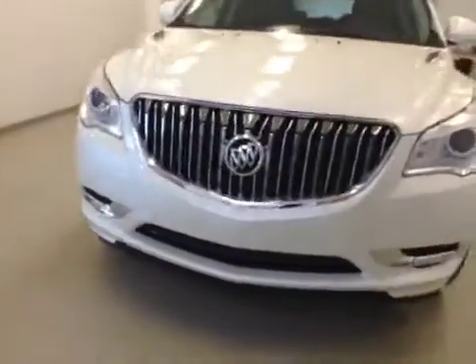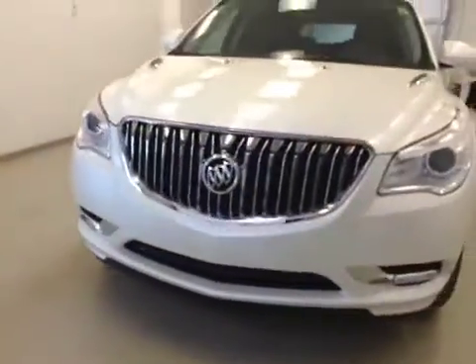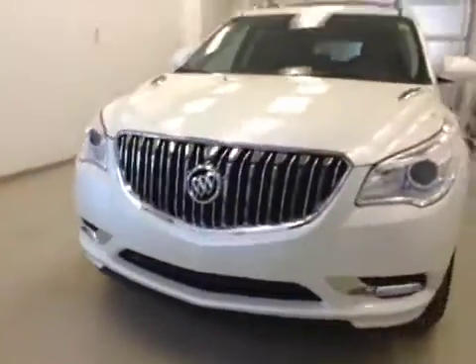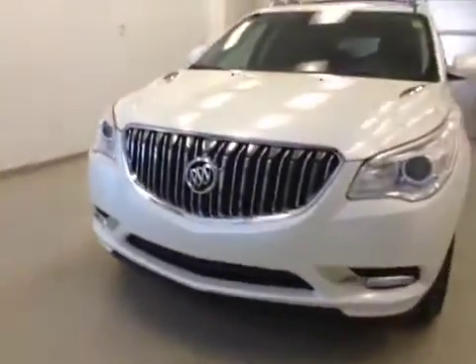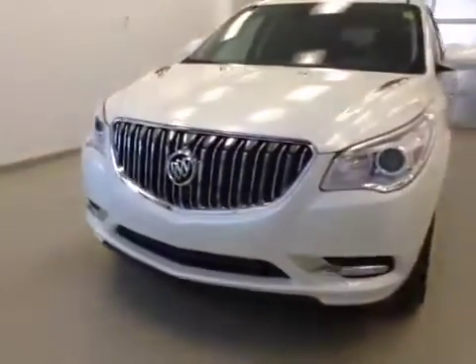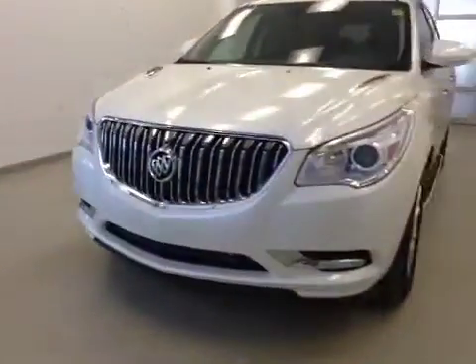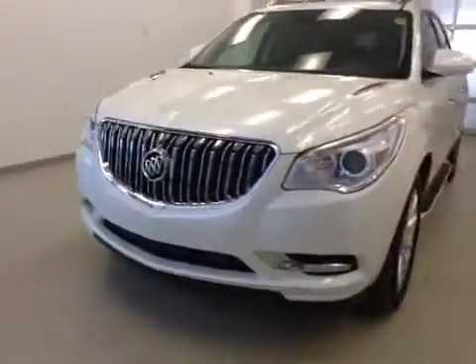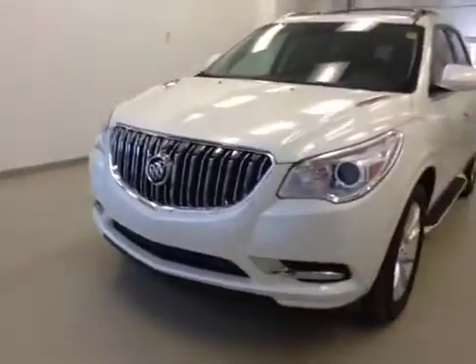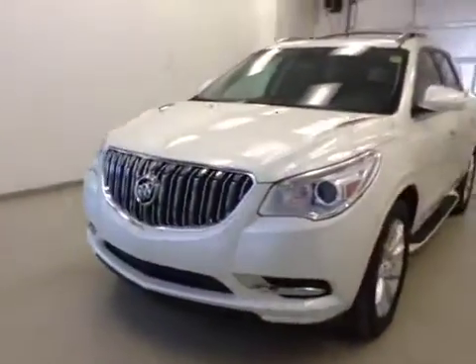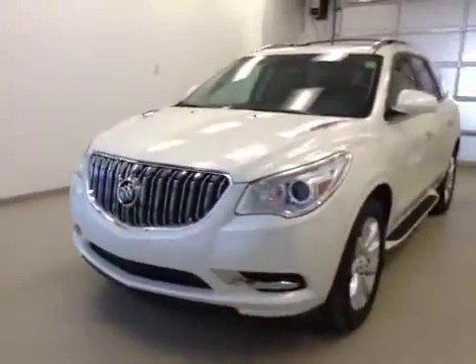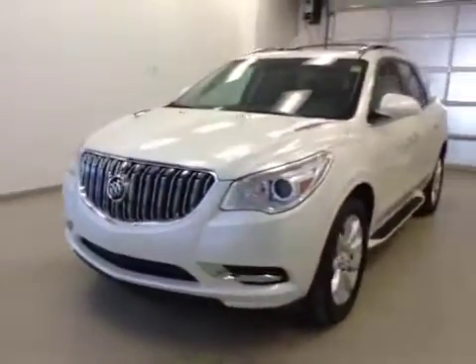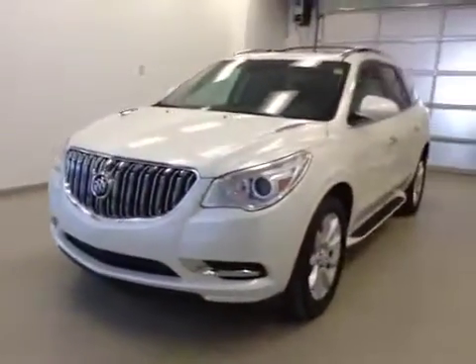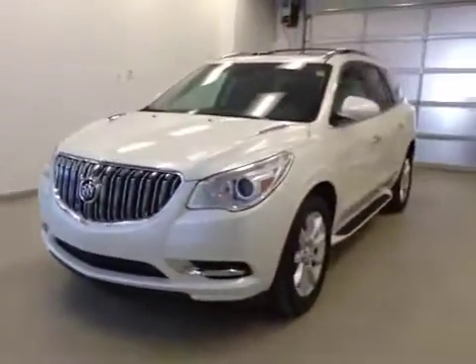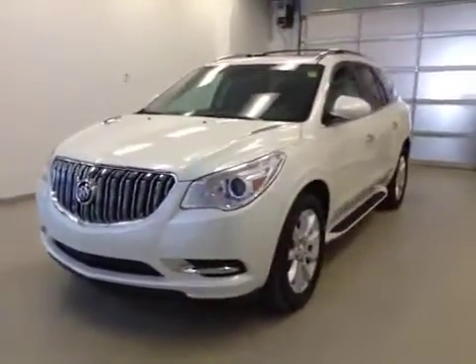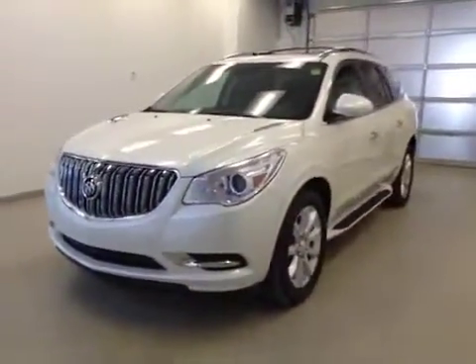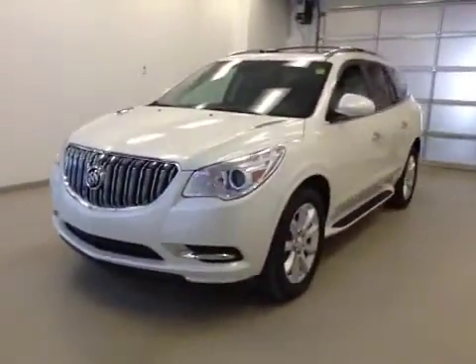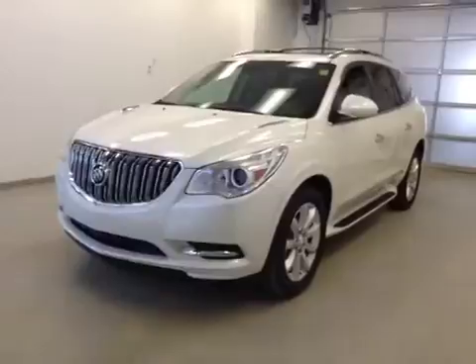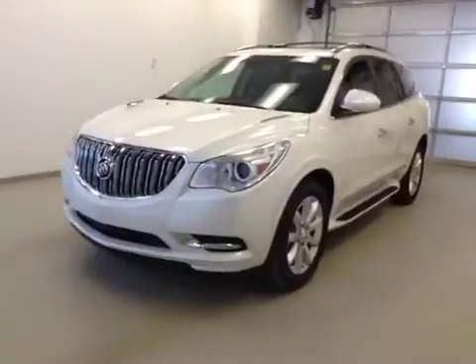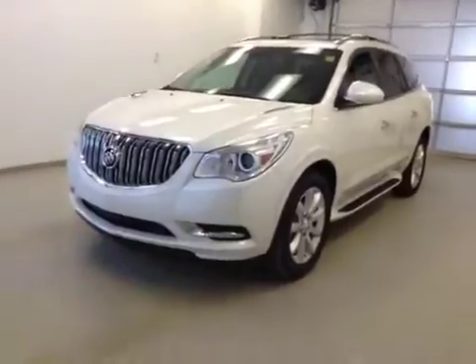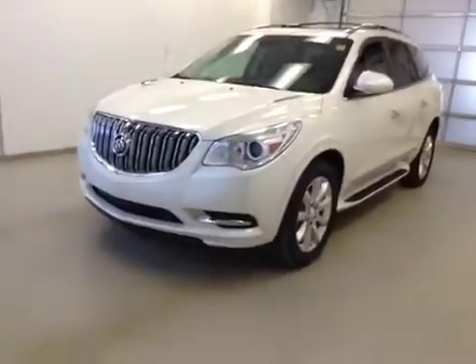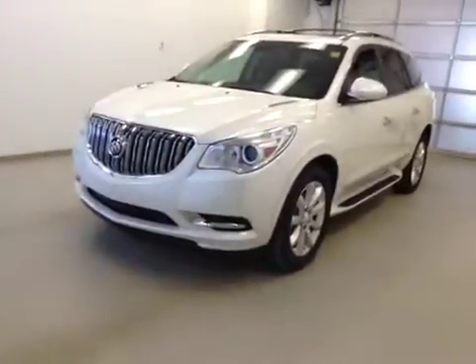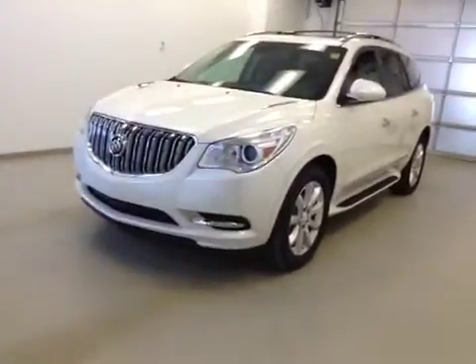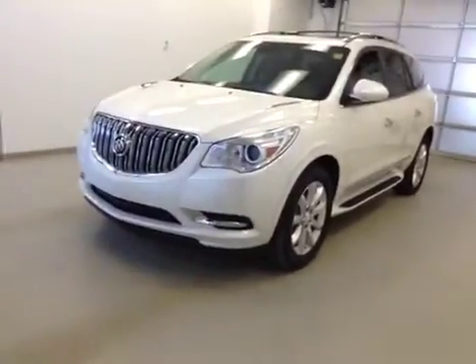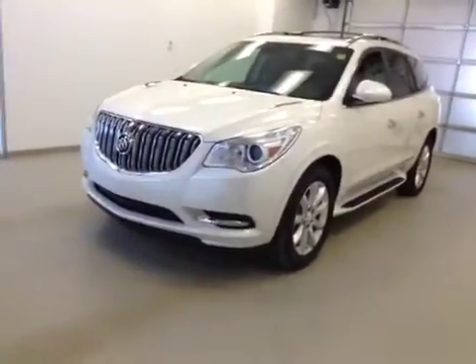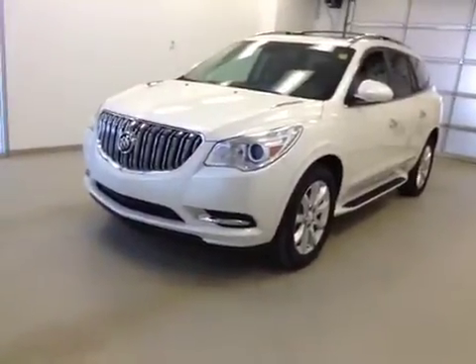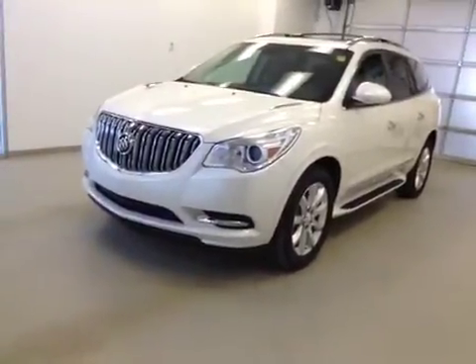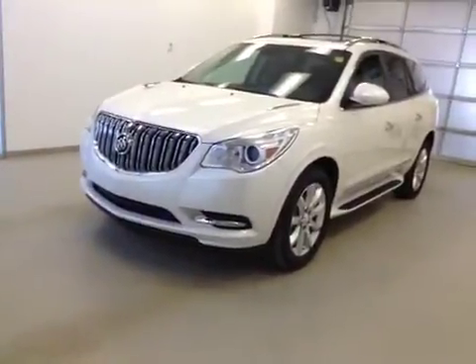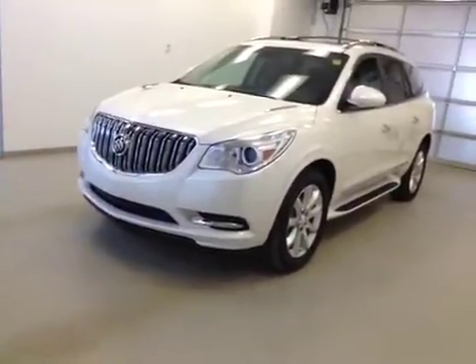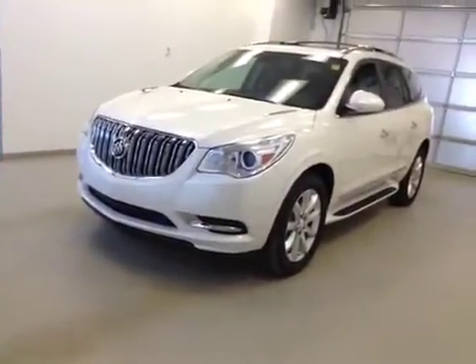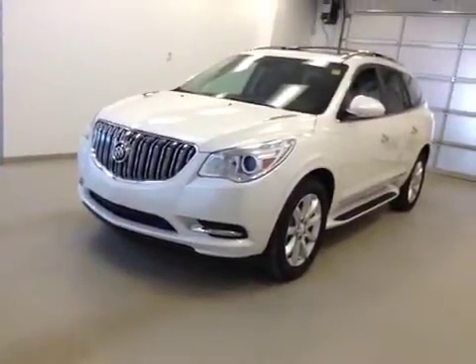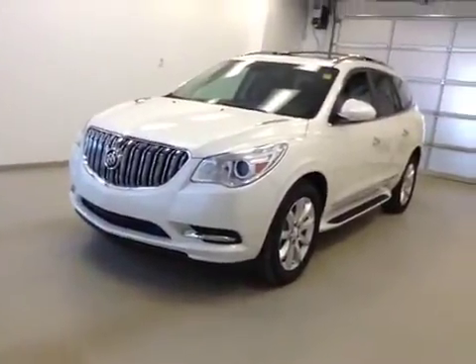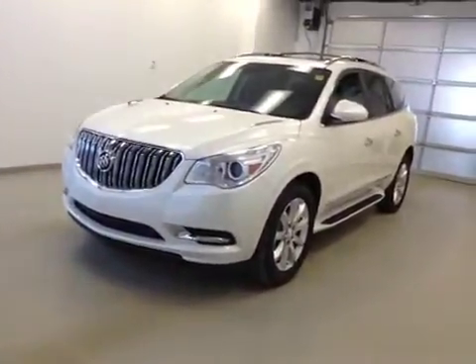Once again, this is stock number 142516, 2014 Buick Enclave, all-wheel drive.